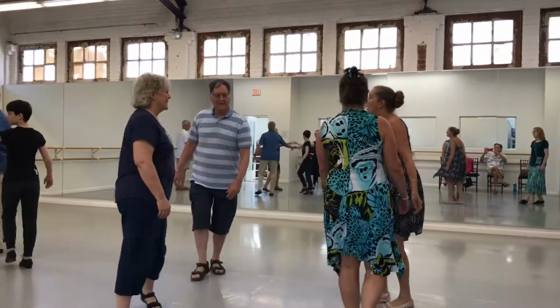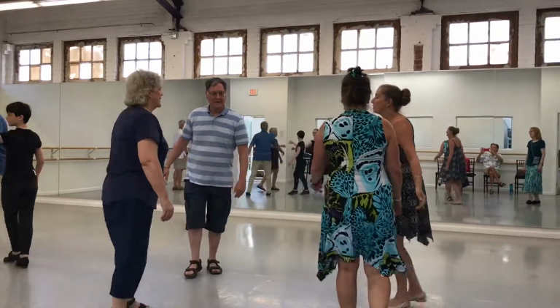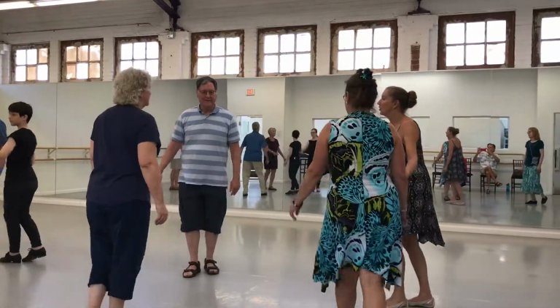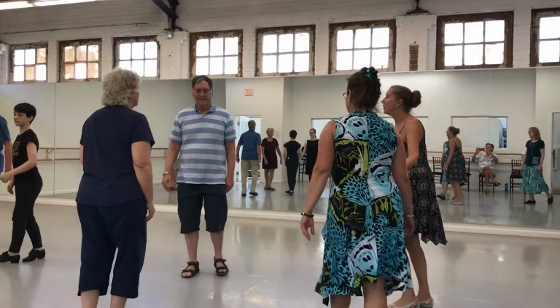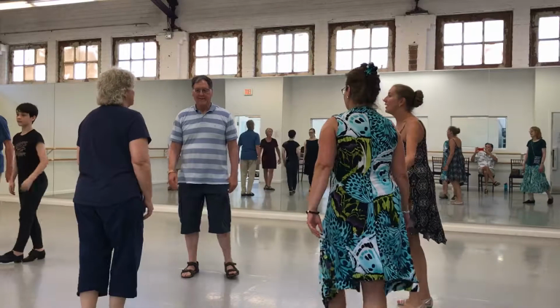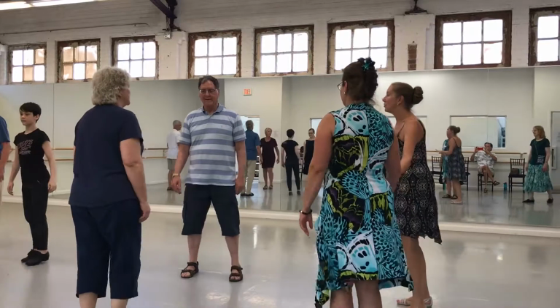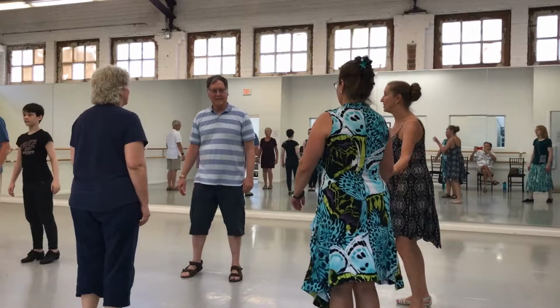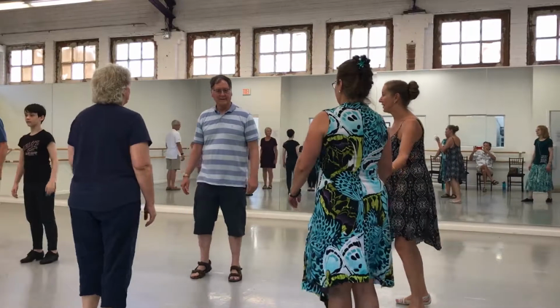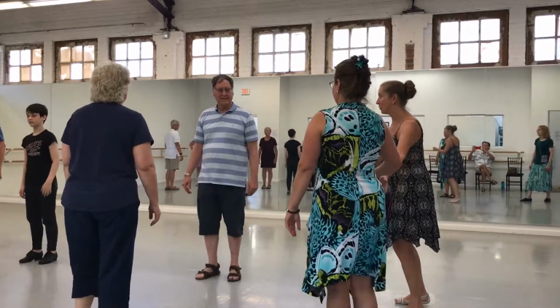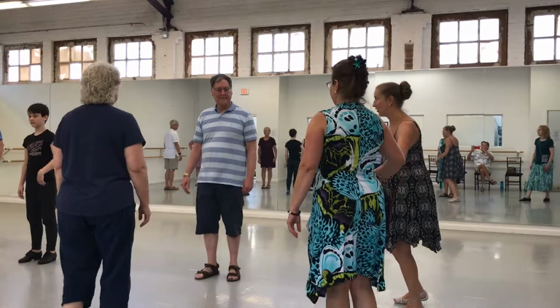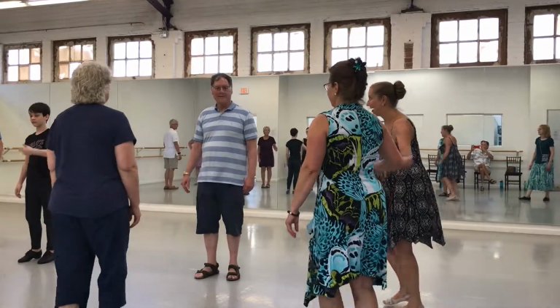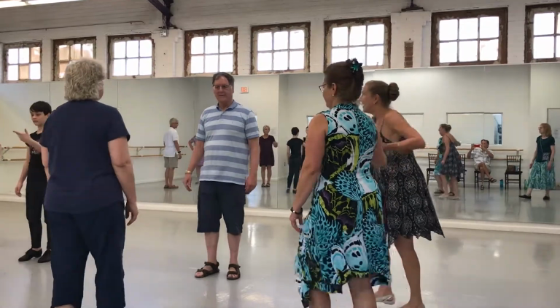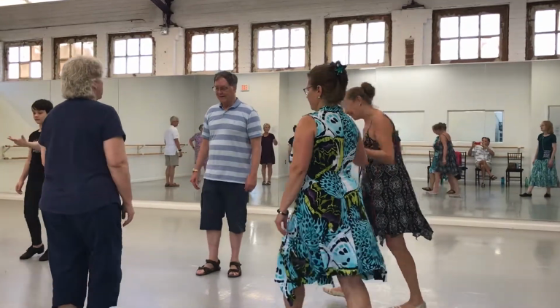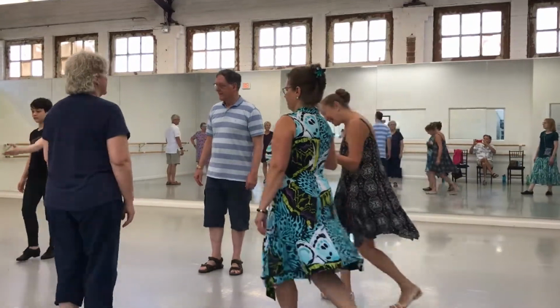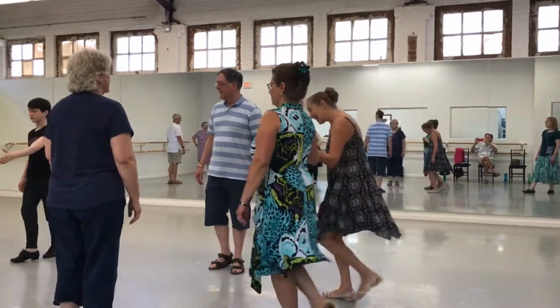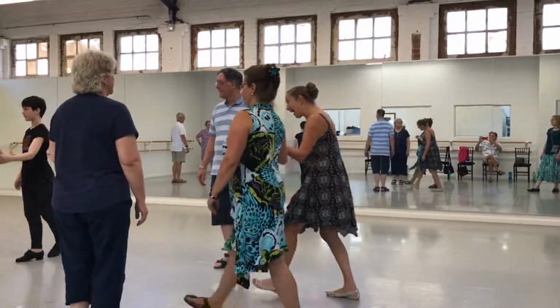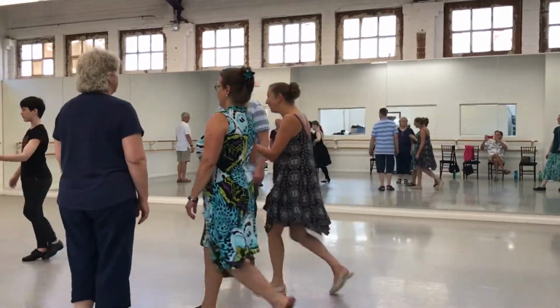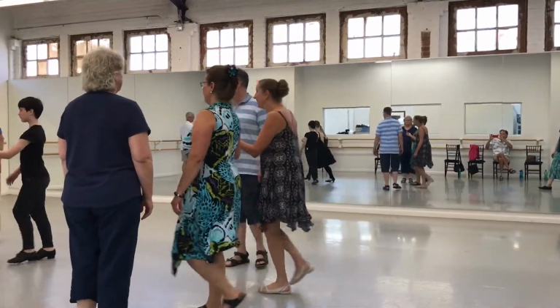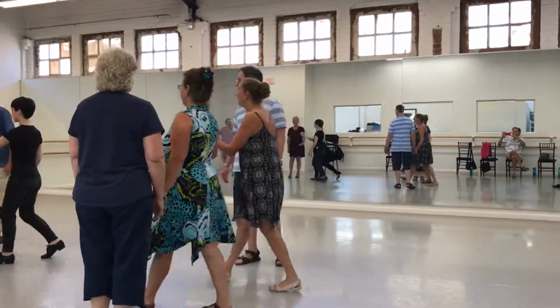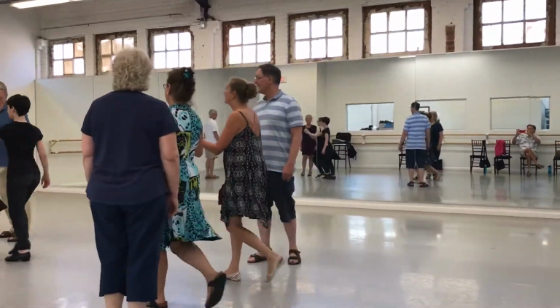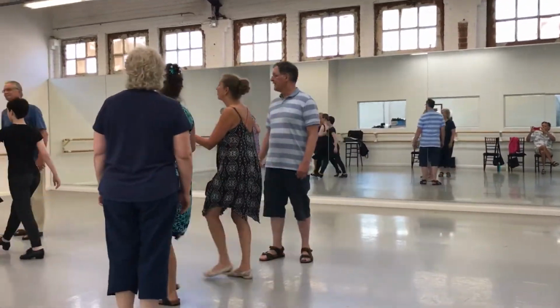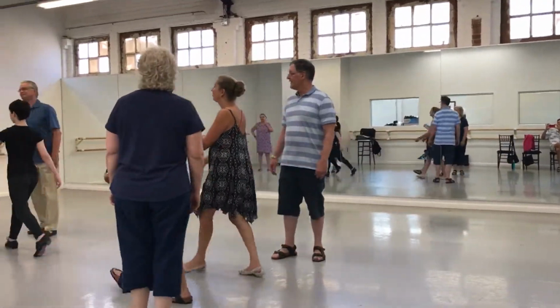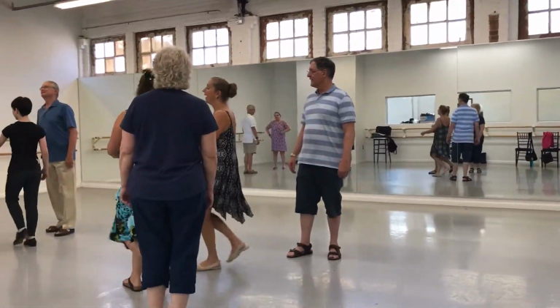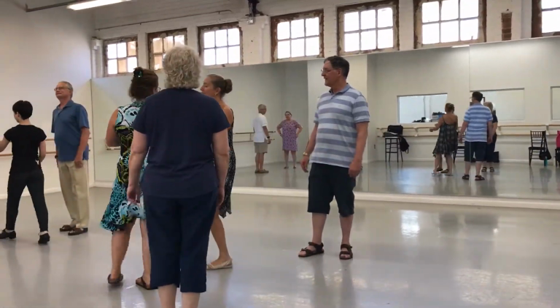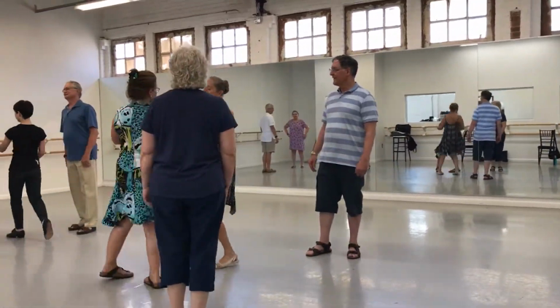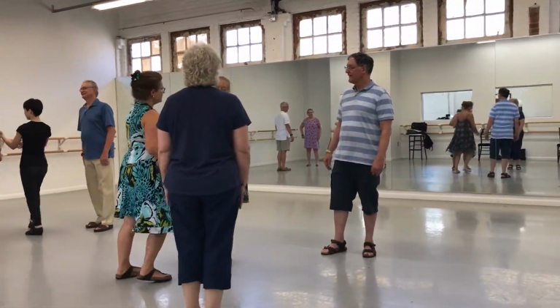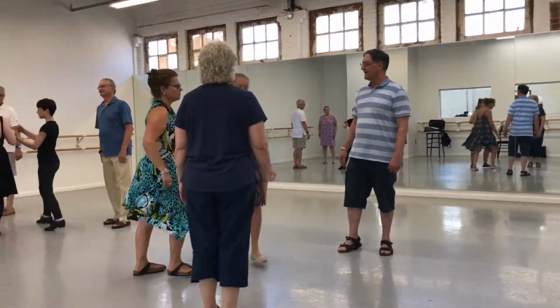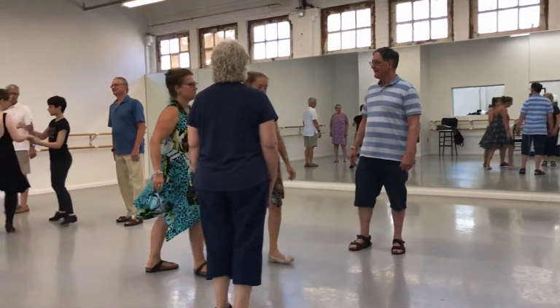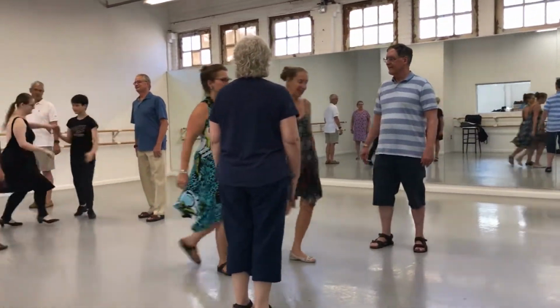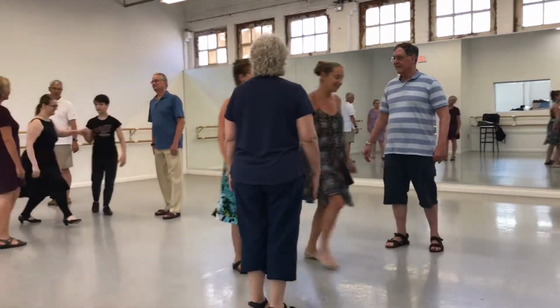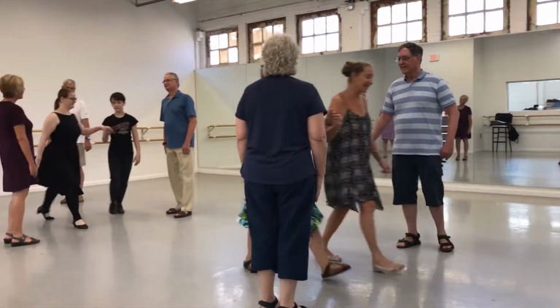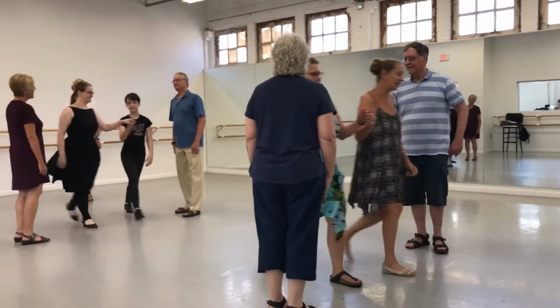Lean down. Lean down. Lean back. Lean back. Pass the second.